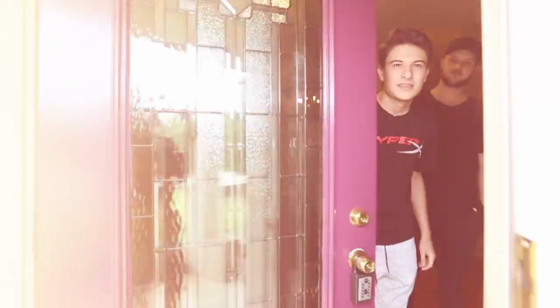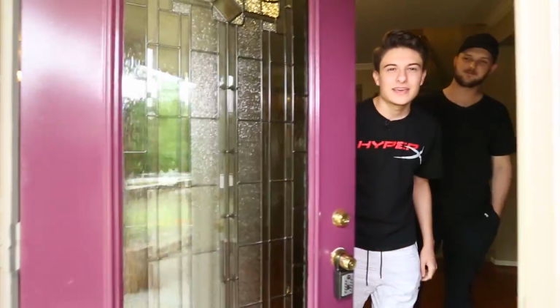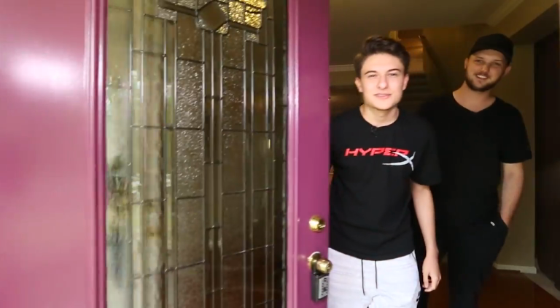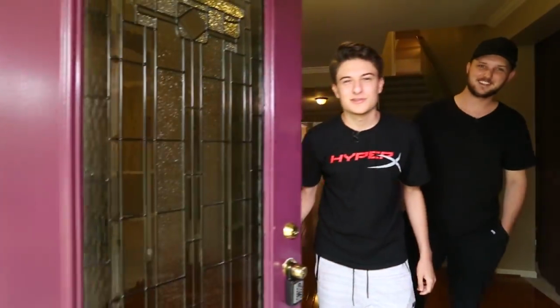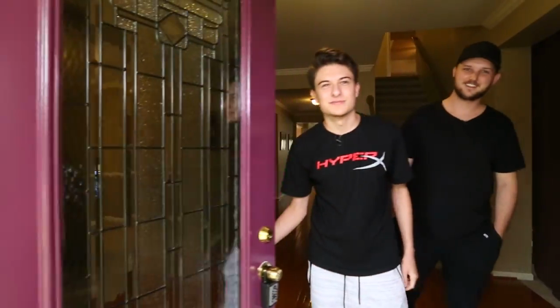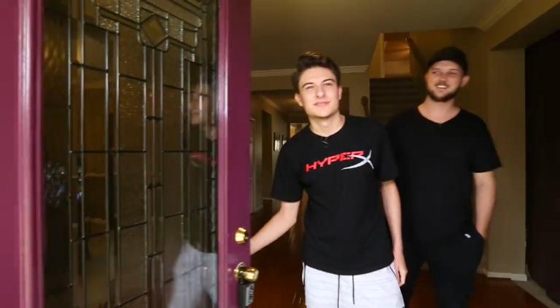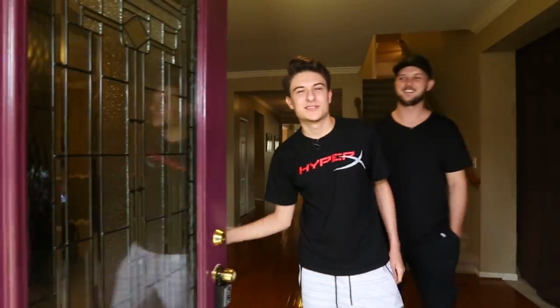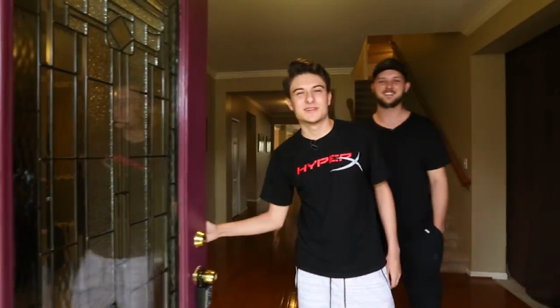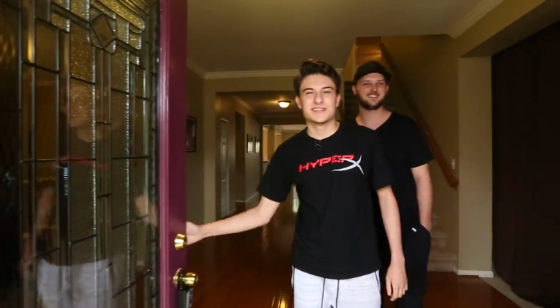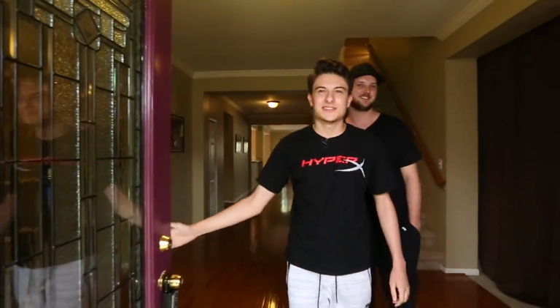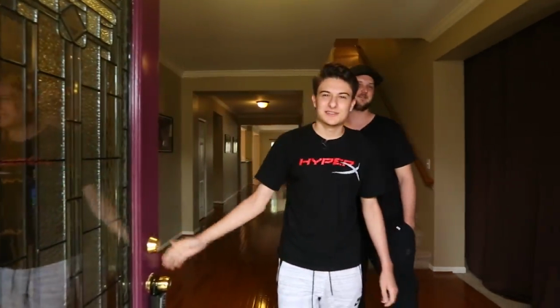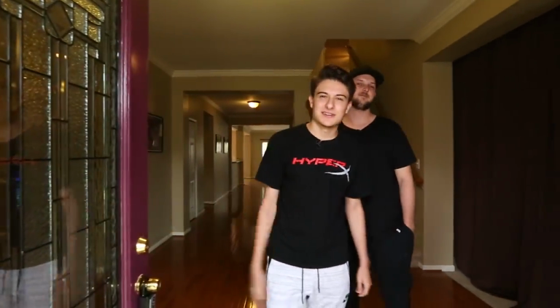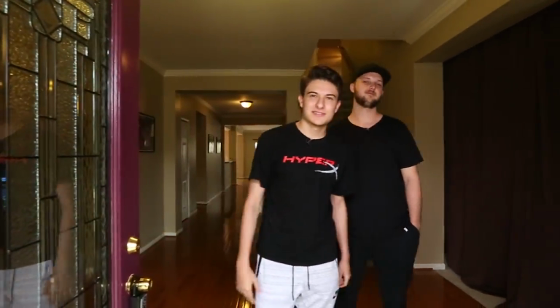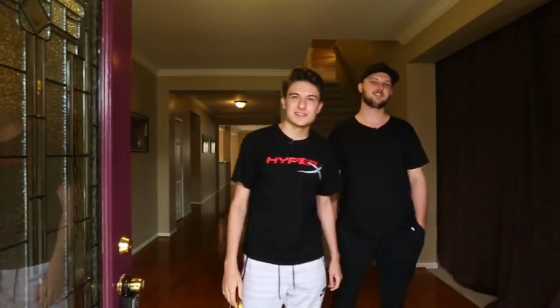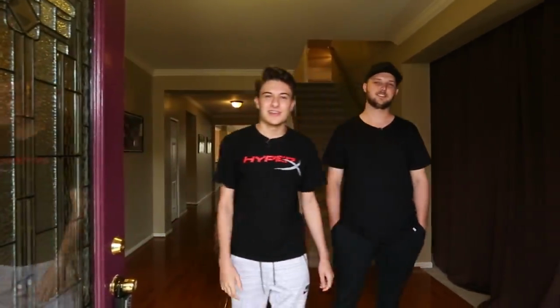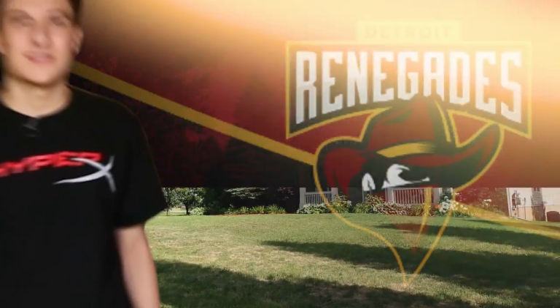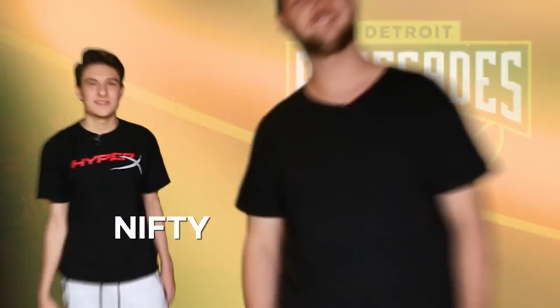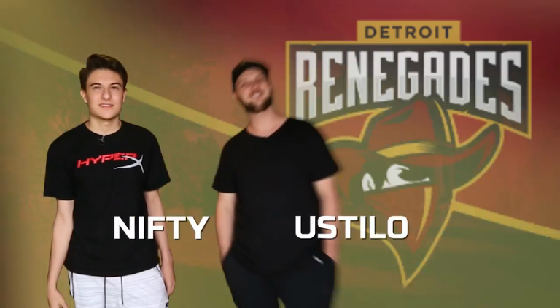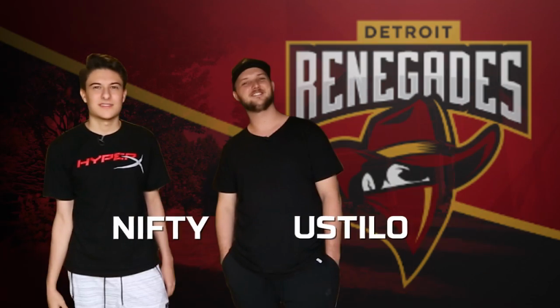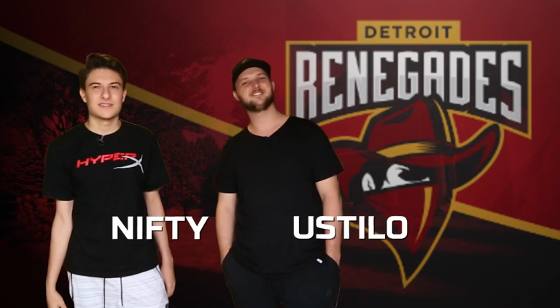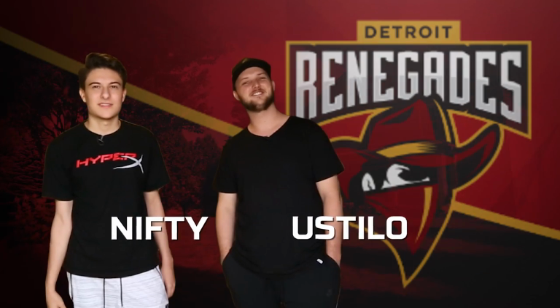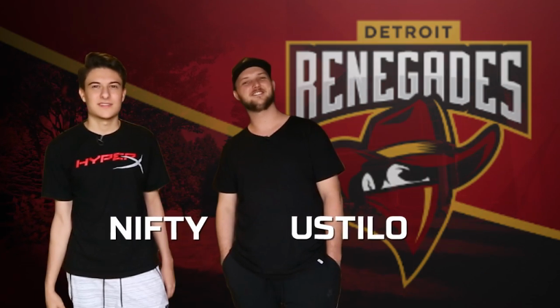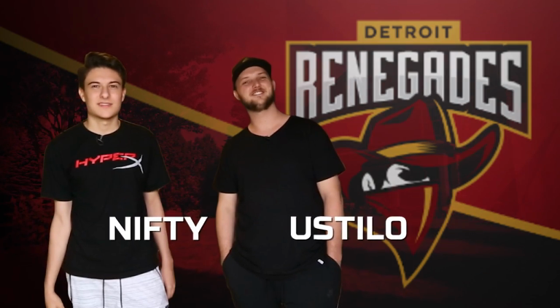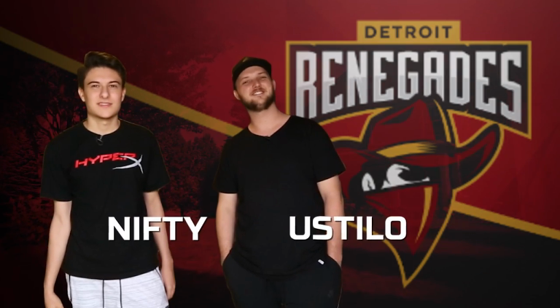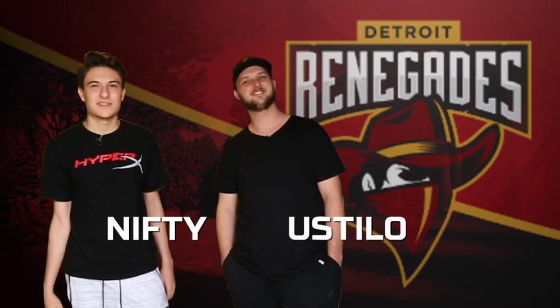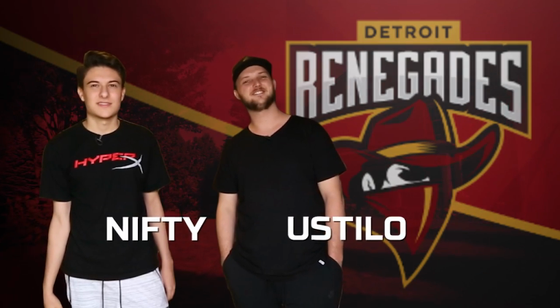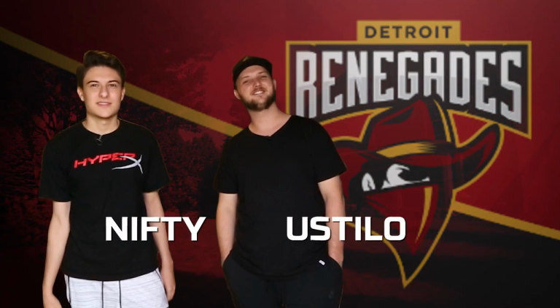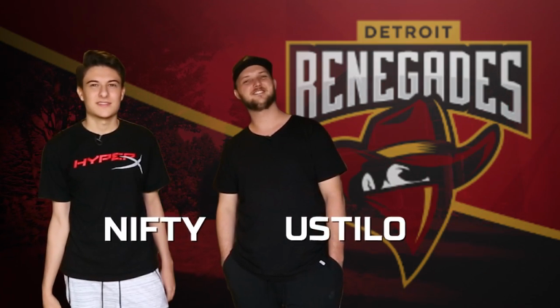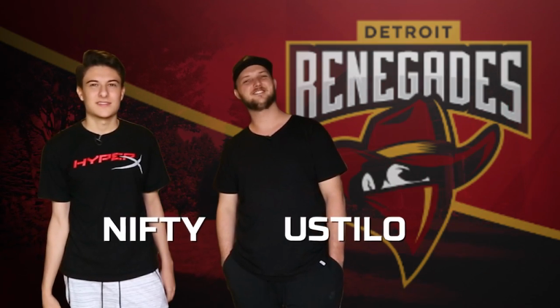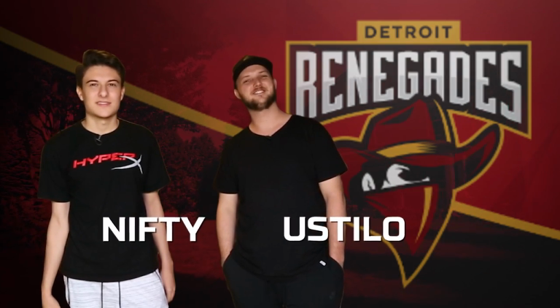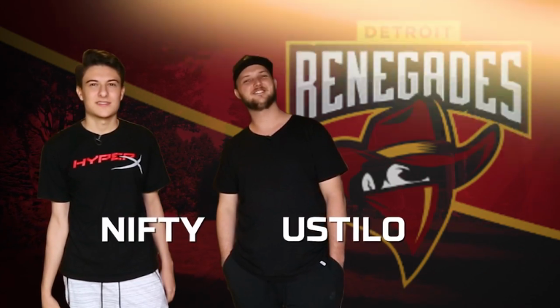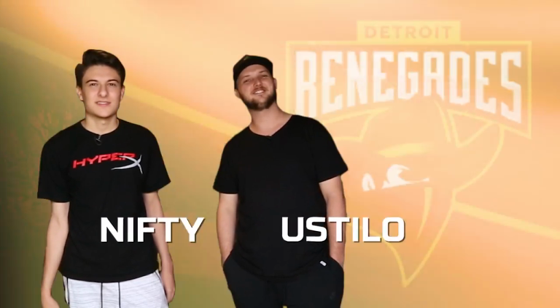Hey guys, welcome. This is the Renegade CSGO house. I'm Nifty and I'm Nustilo, and we're gonna bring you through the house and show you what's up.